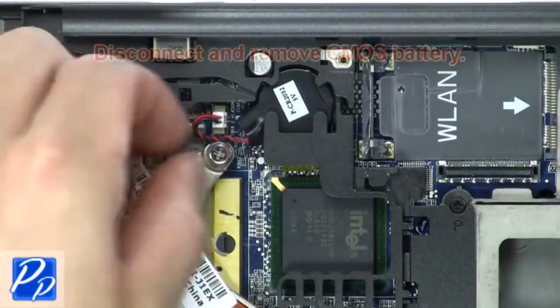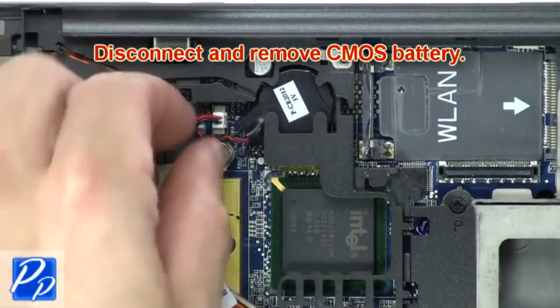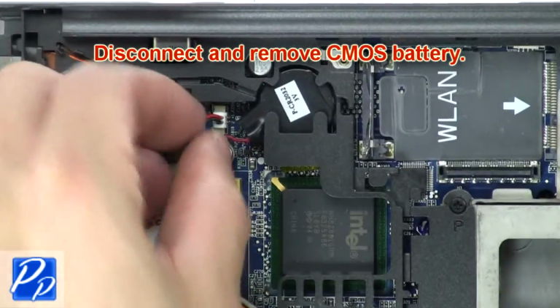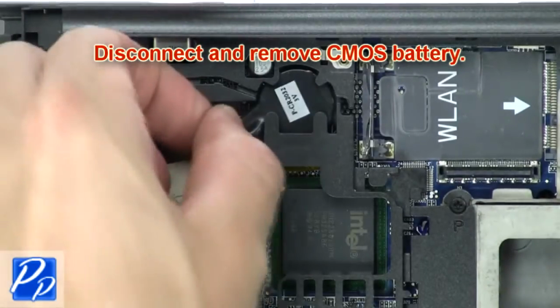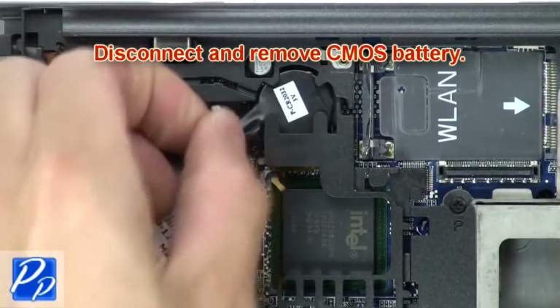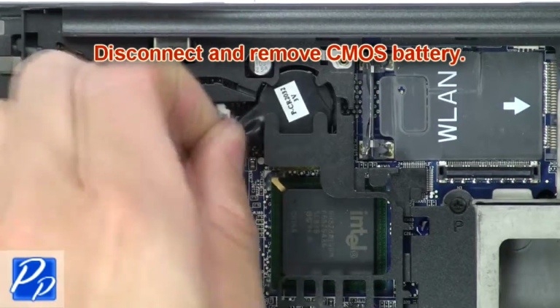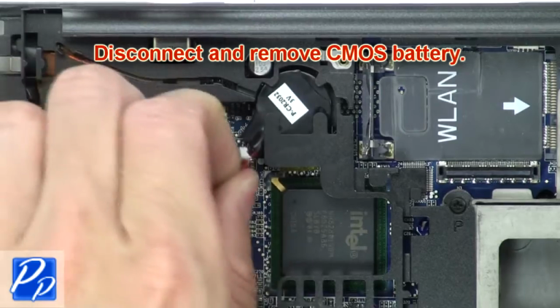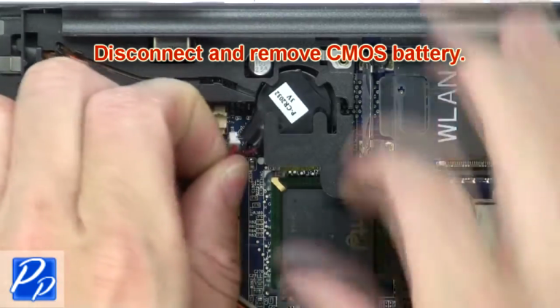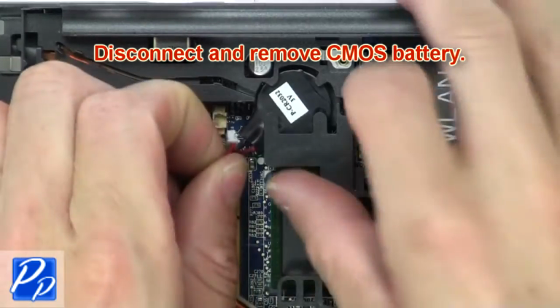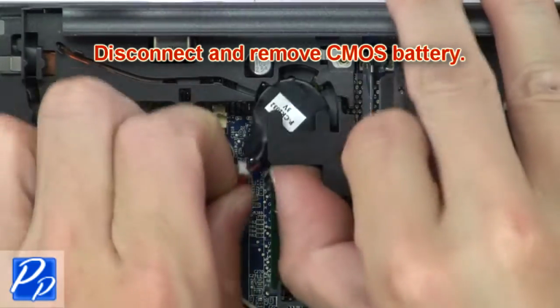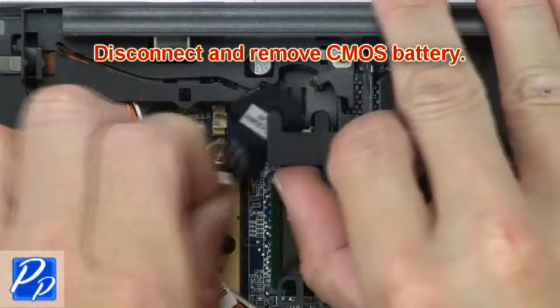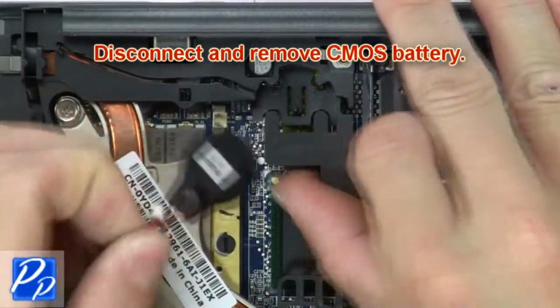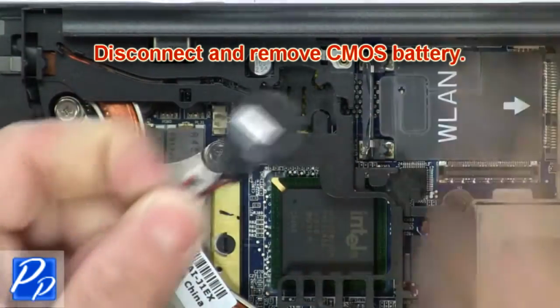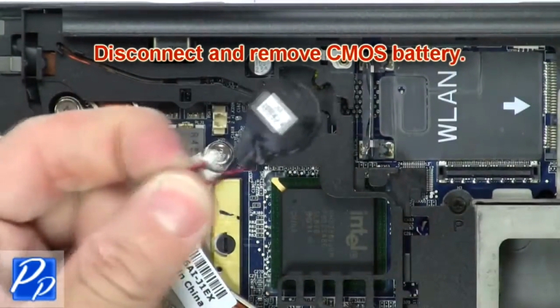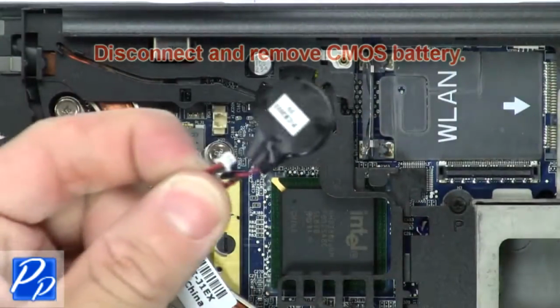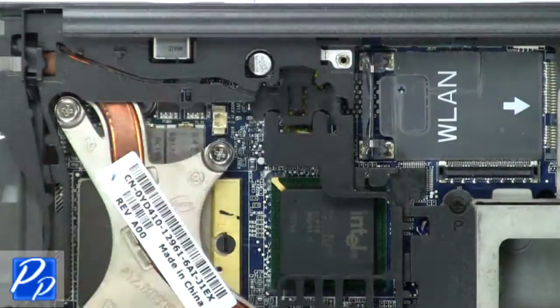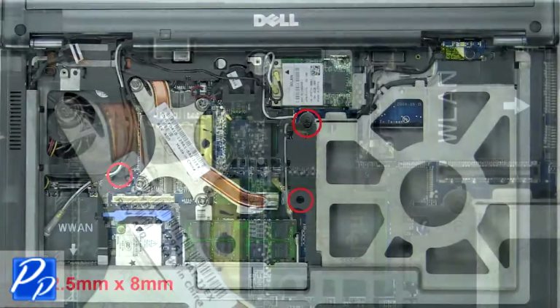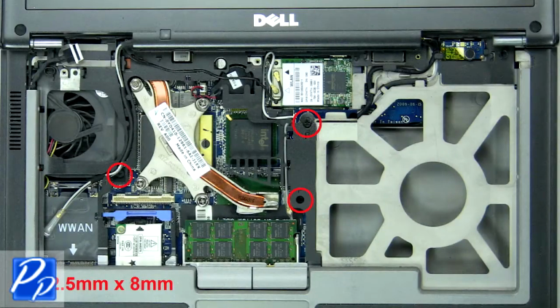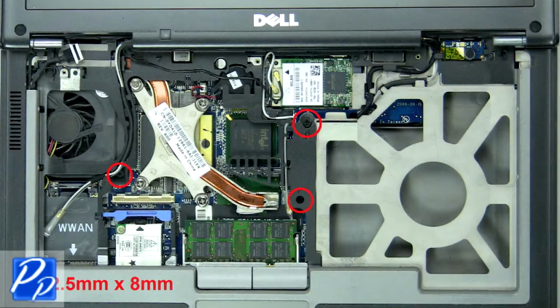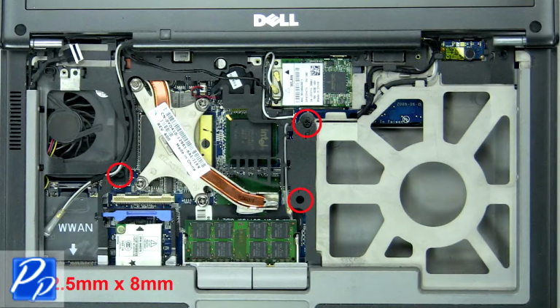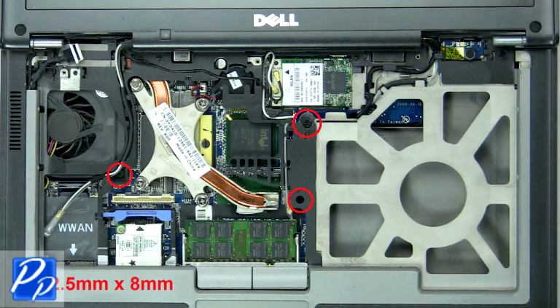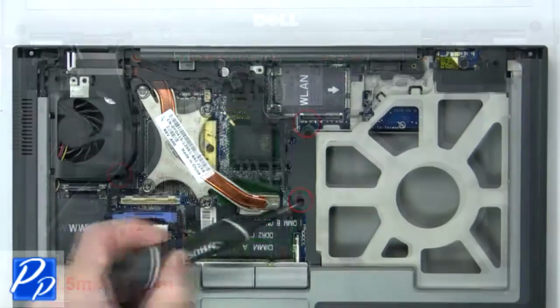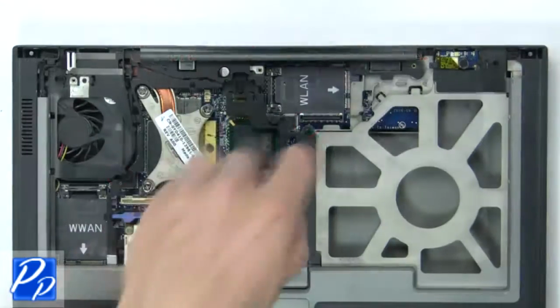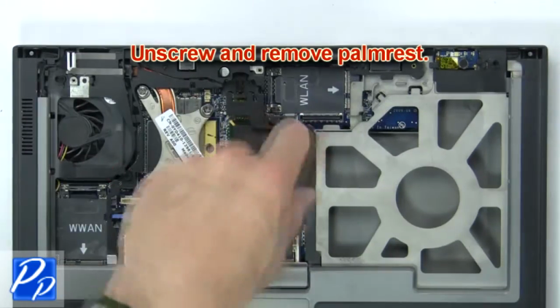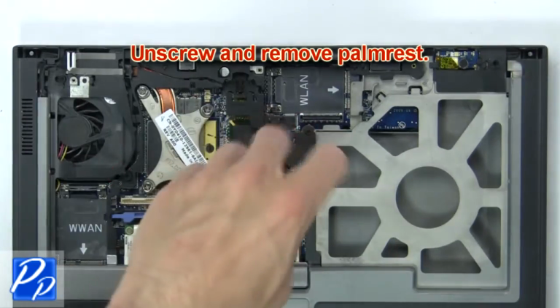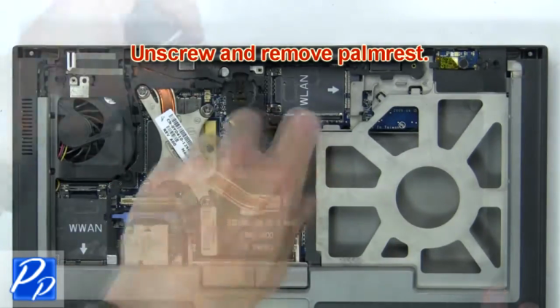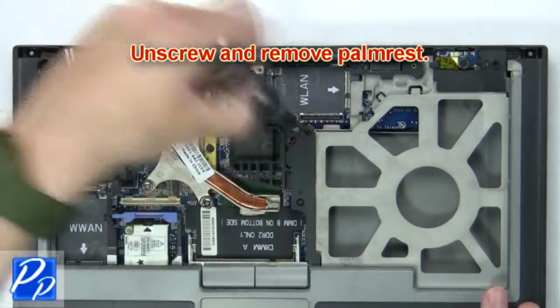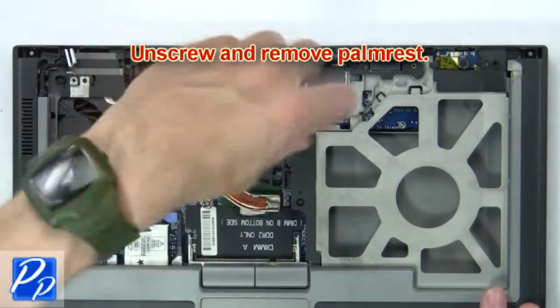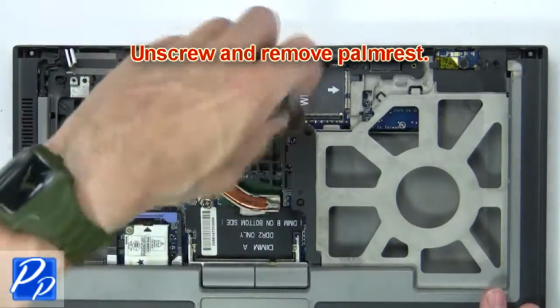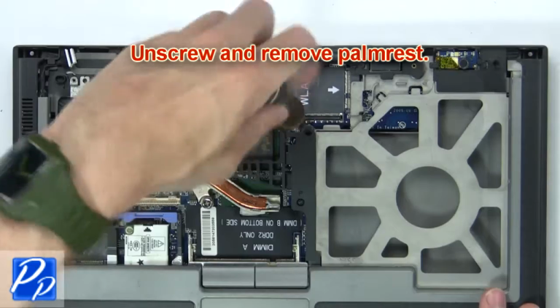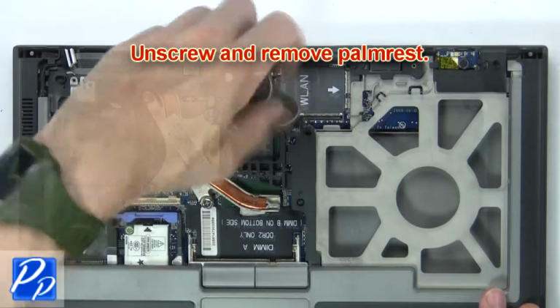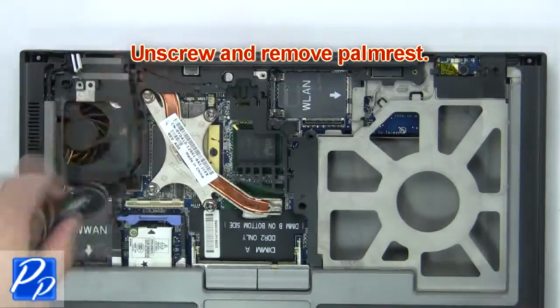Now disconnect and remove the CMOS battery. Then unscrew and remove the palm rest.